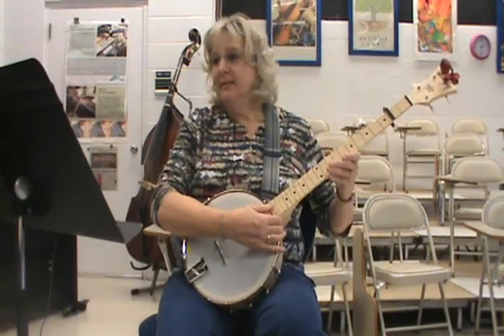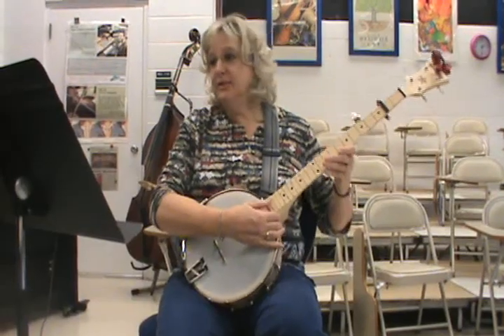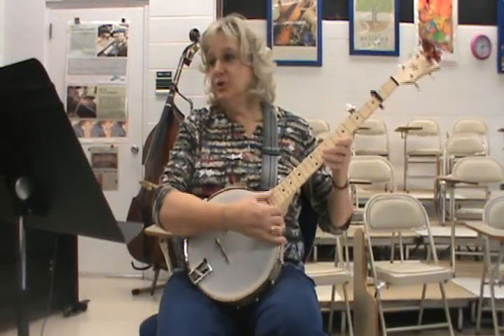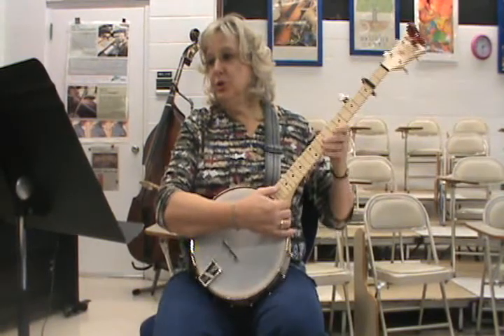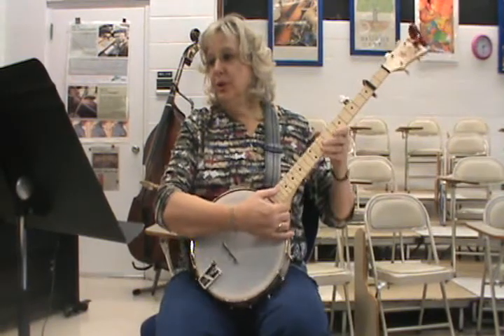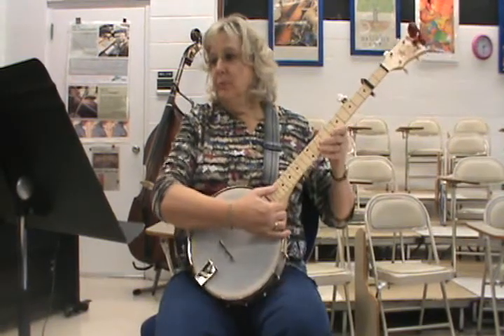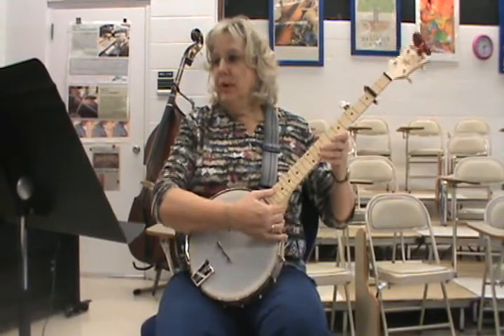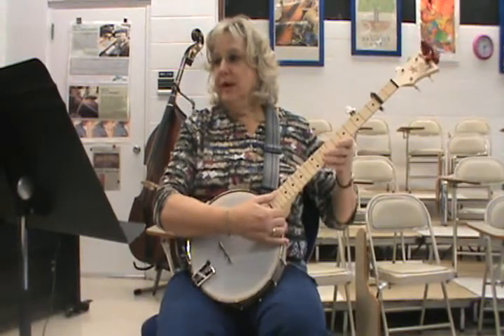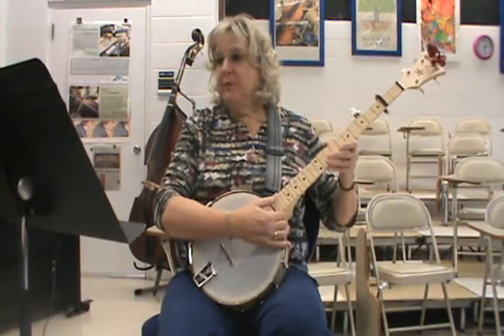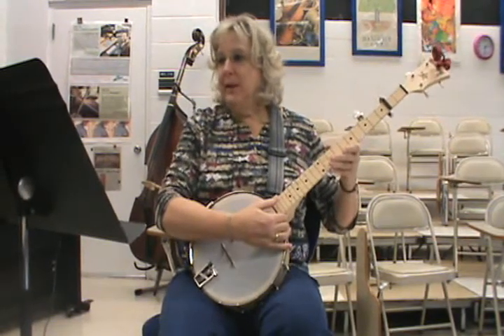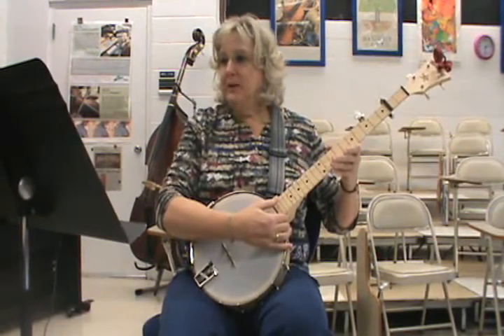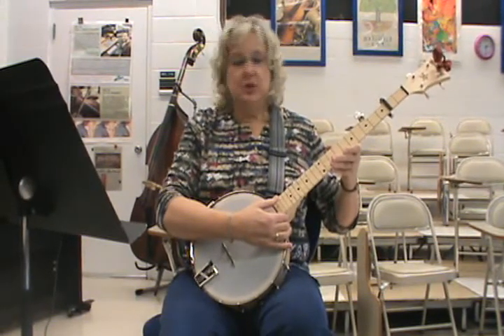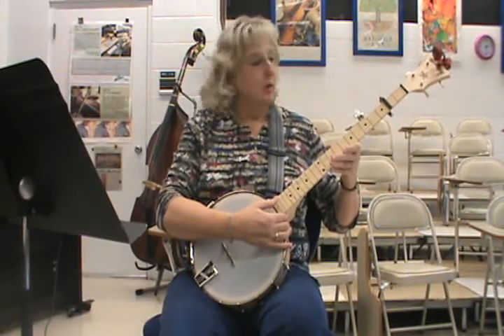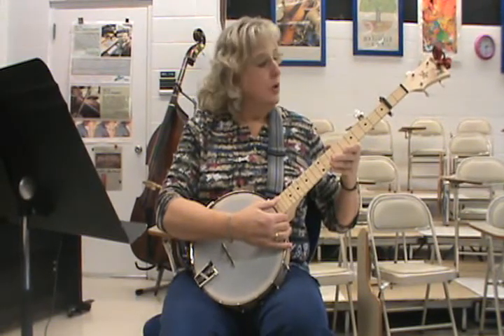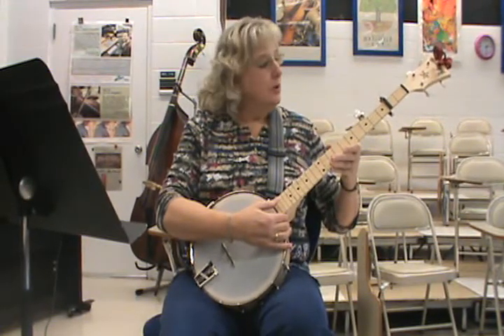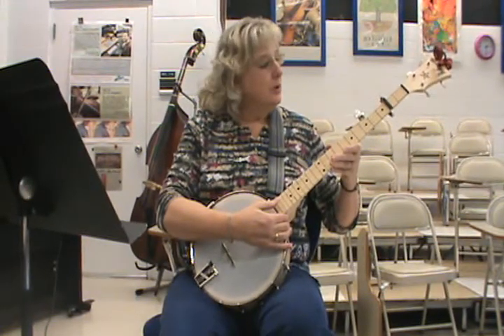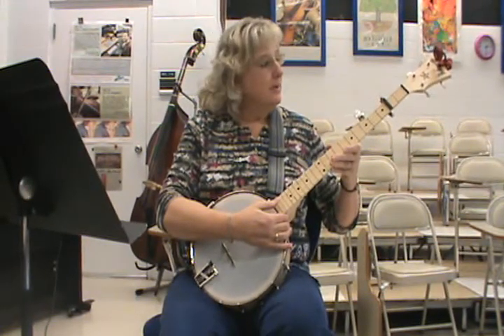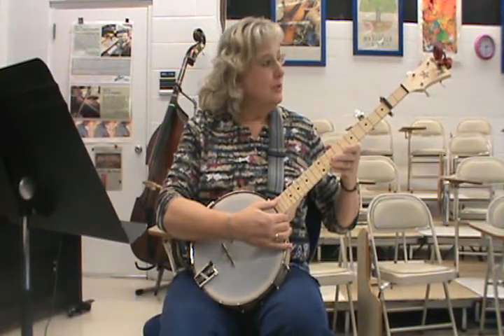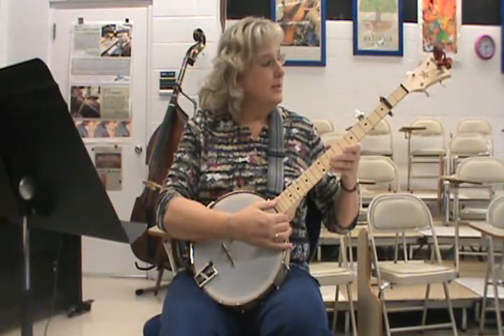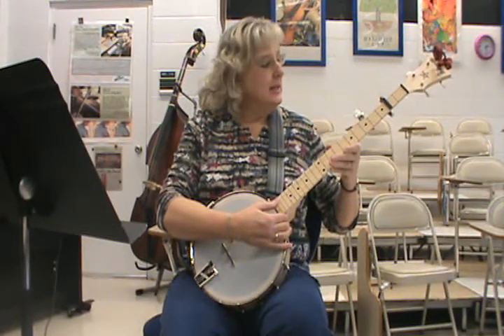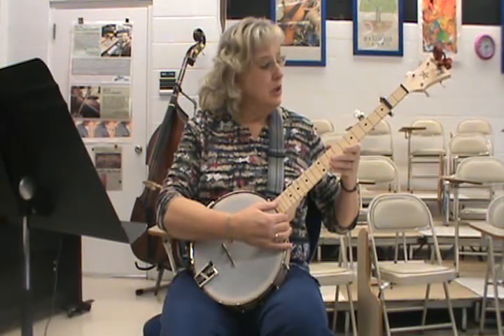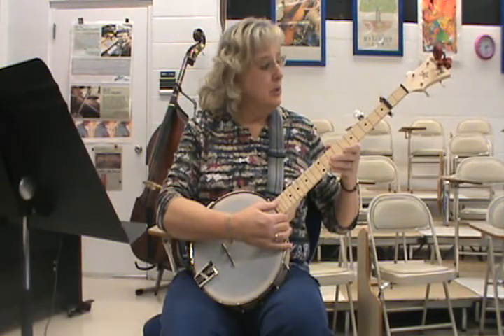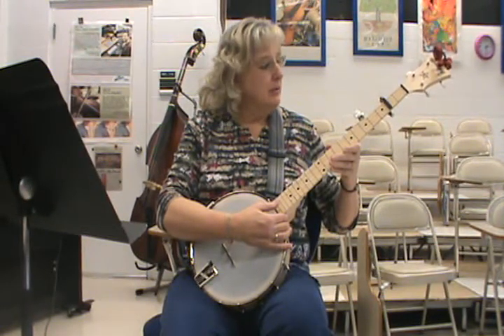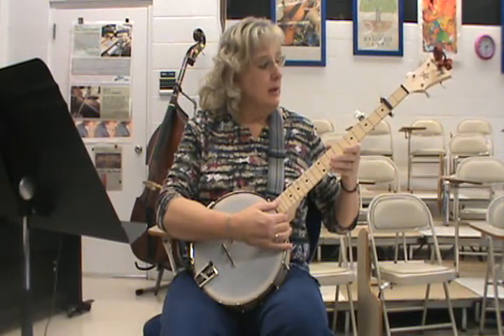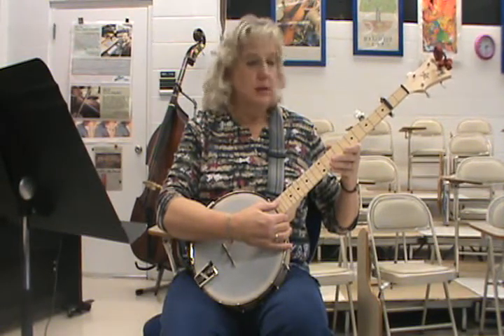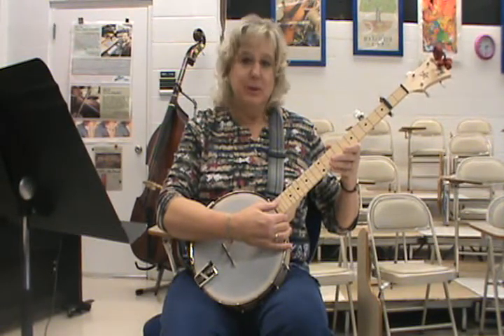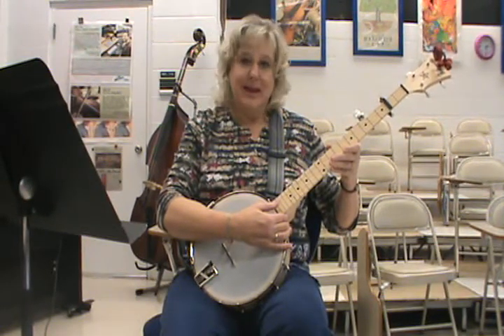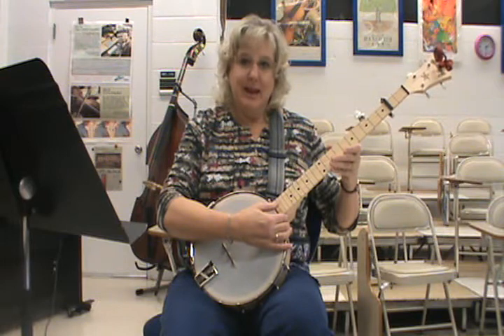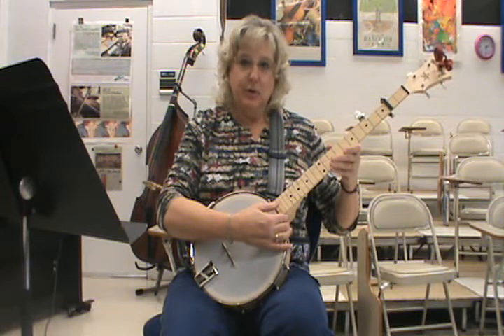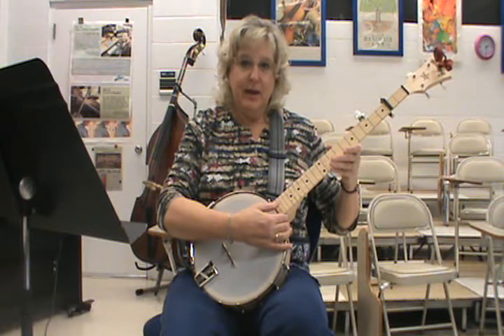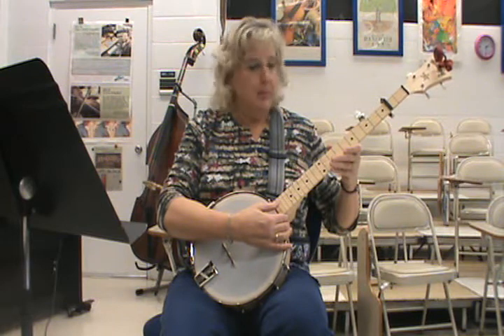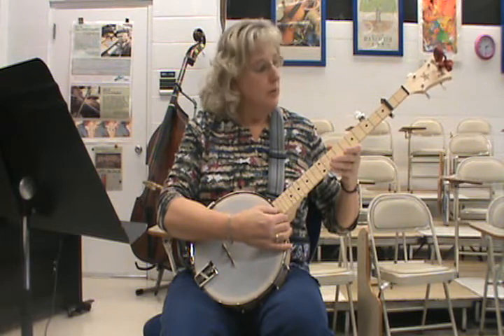This is Shortnin' Bread for the banjo. You want to do a Double C tuning and then add your capo.